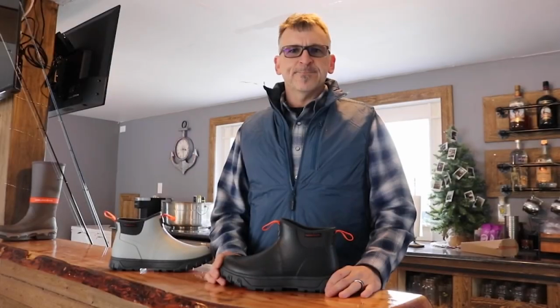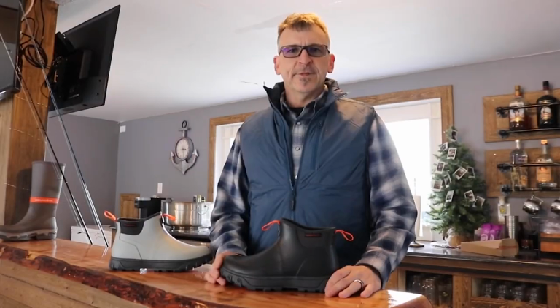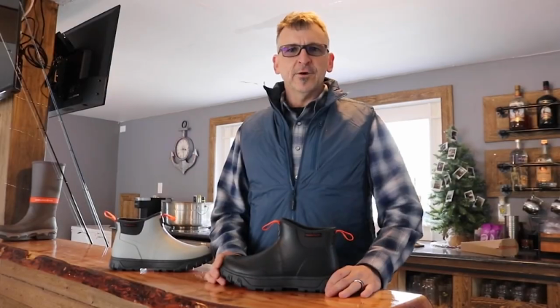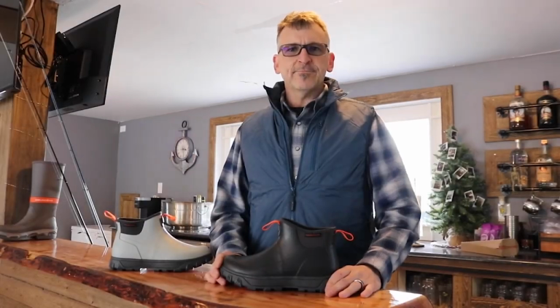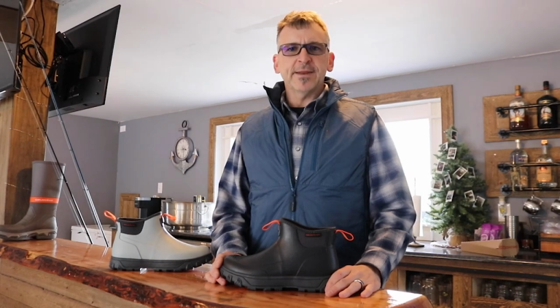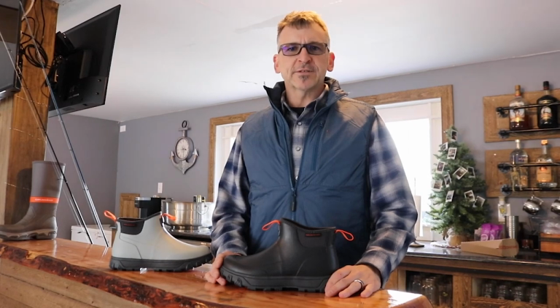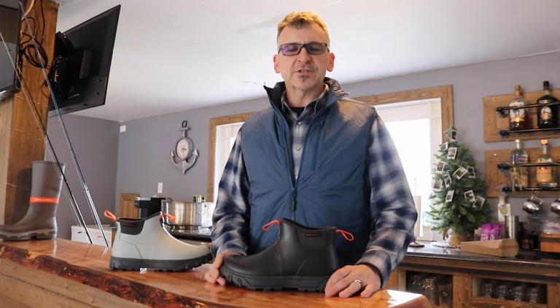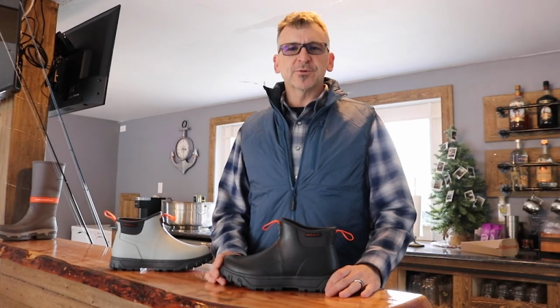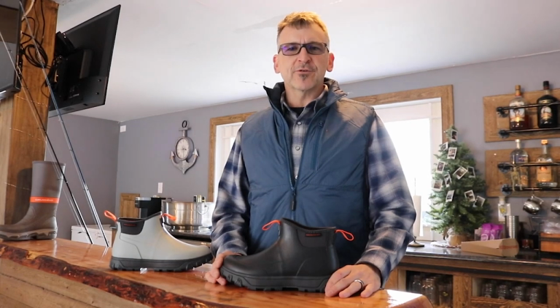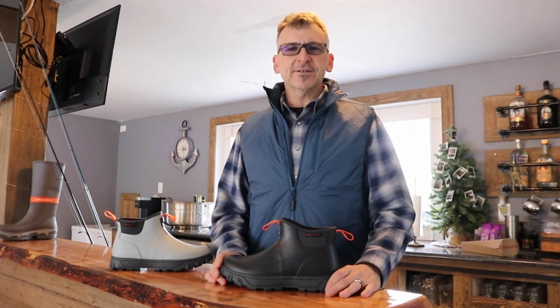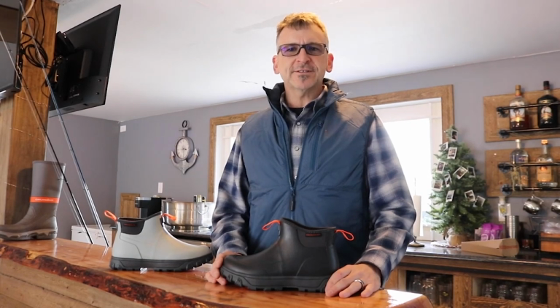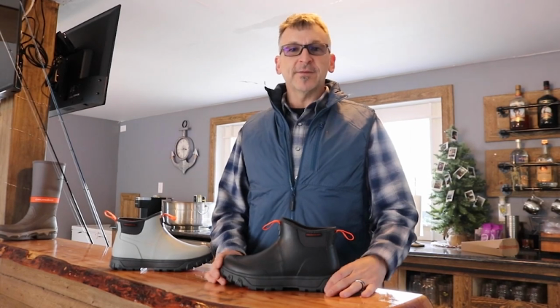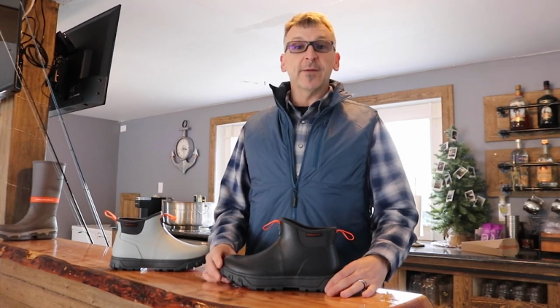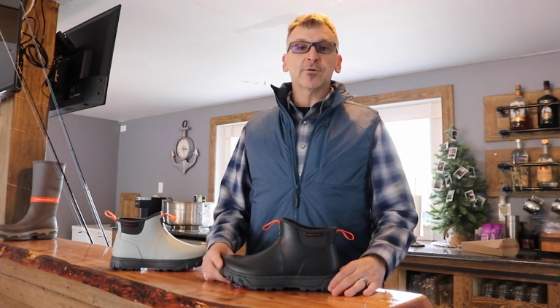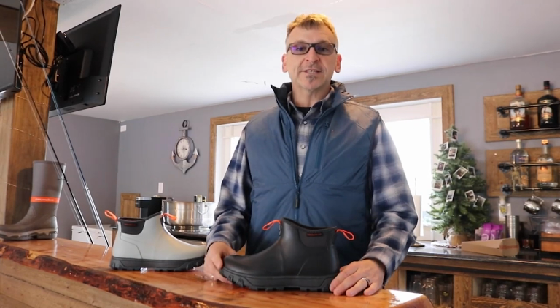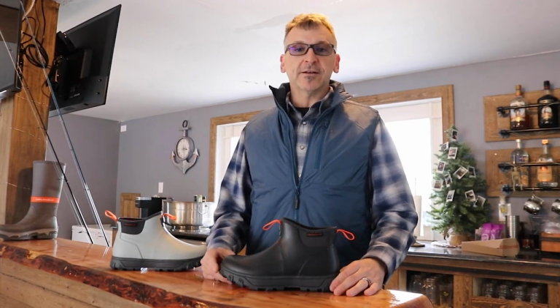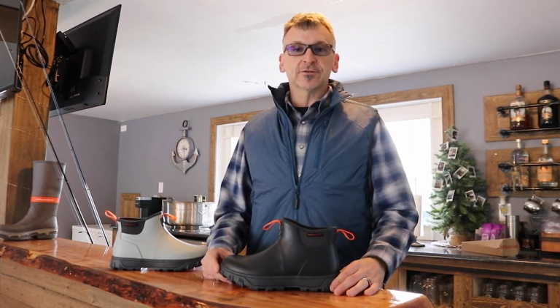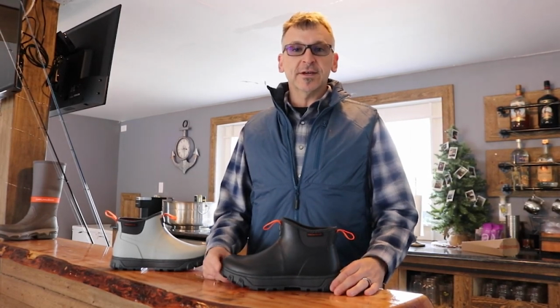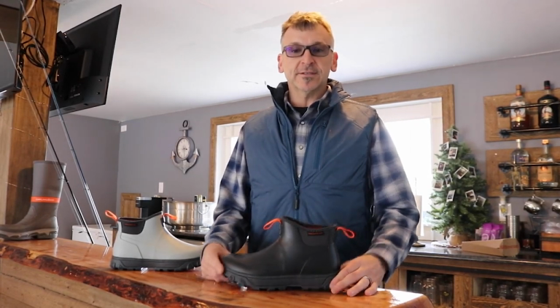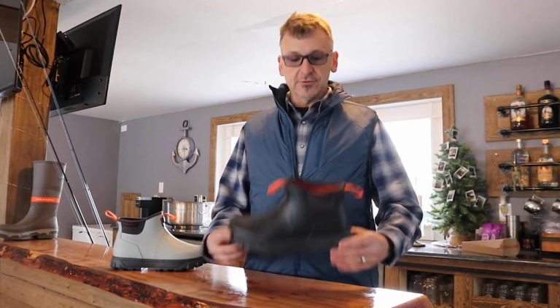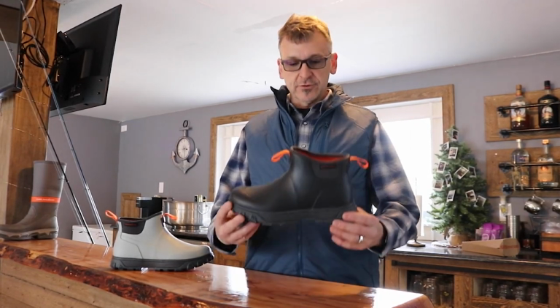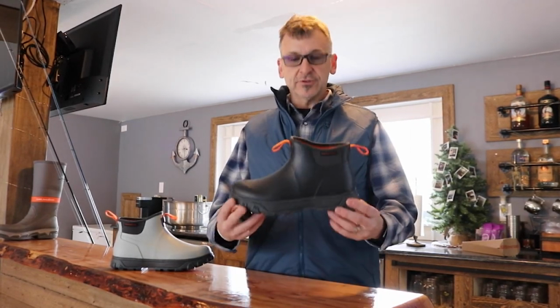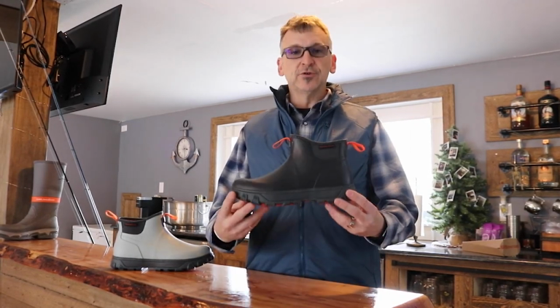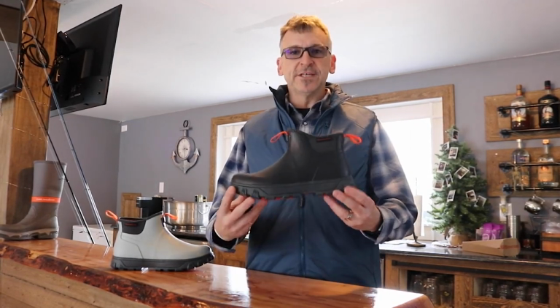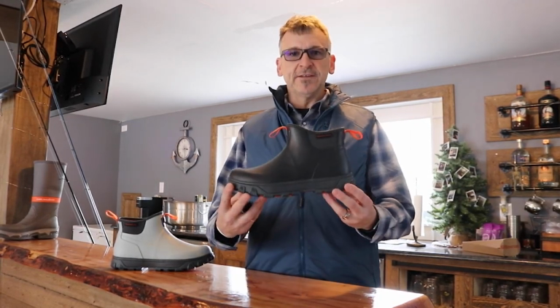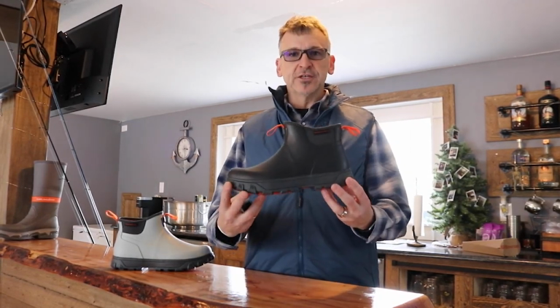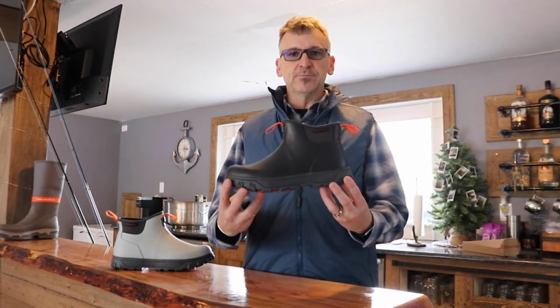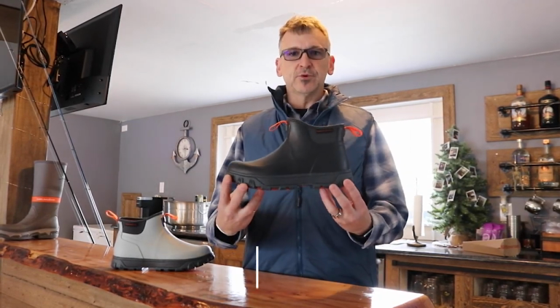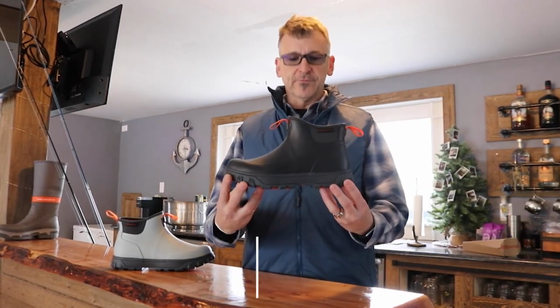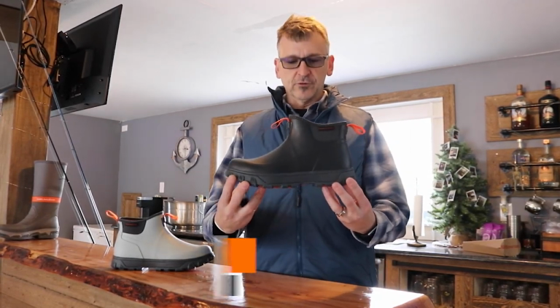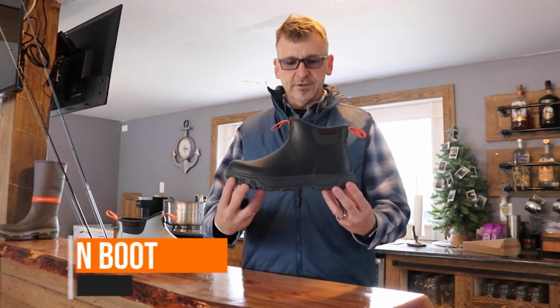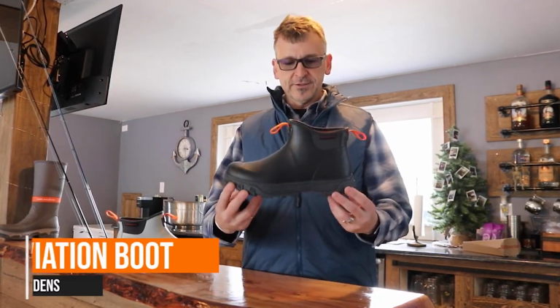Hello, my name is Rich. I'm with Grundens and I'm here with Tackle Direct to introduce the new Deviation boot from Grundens.